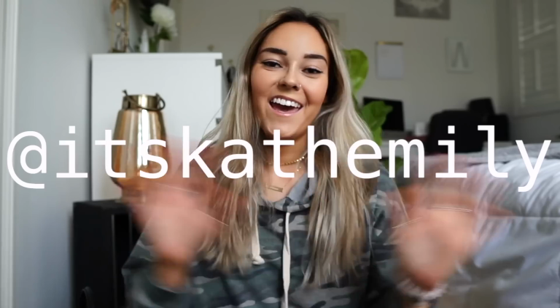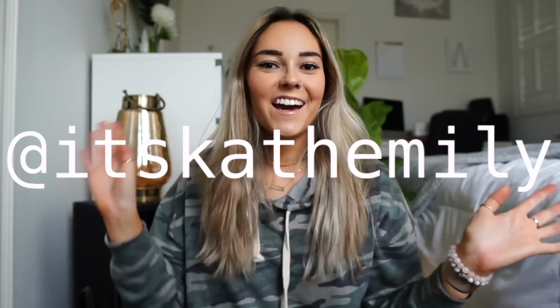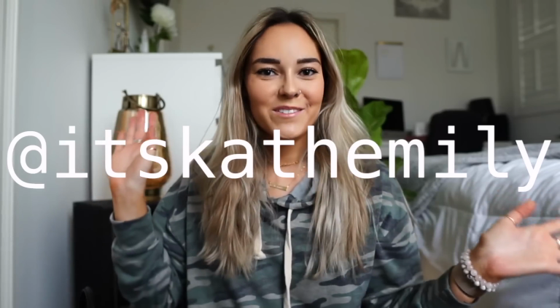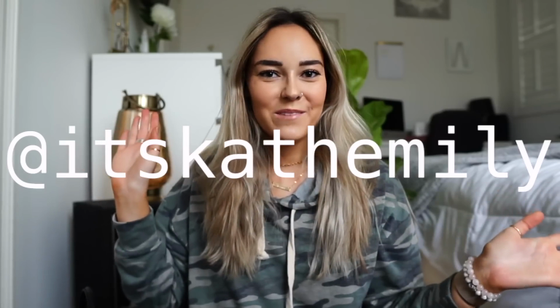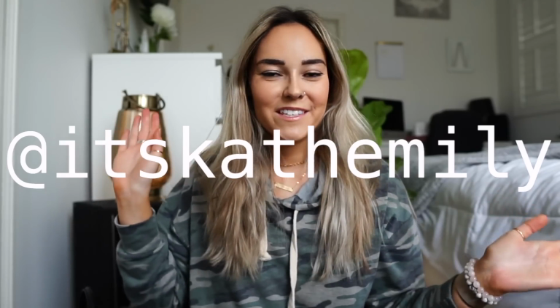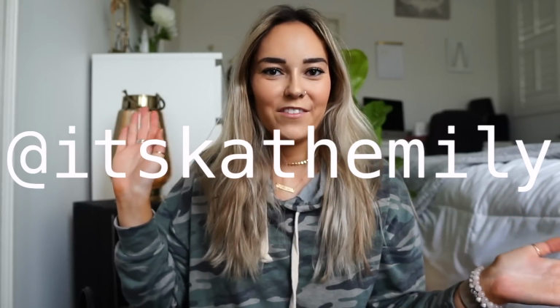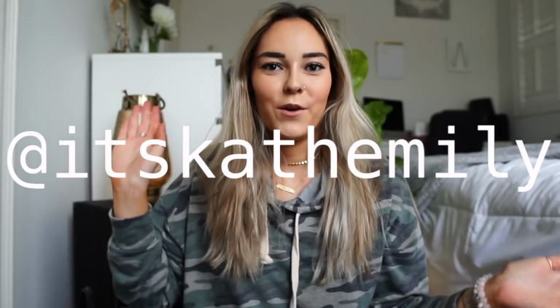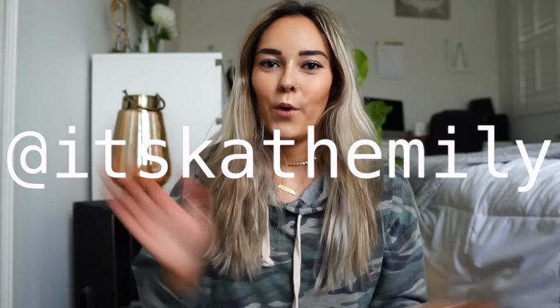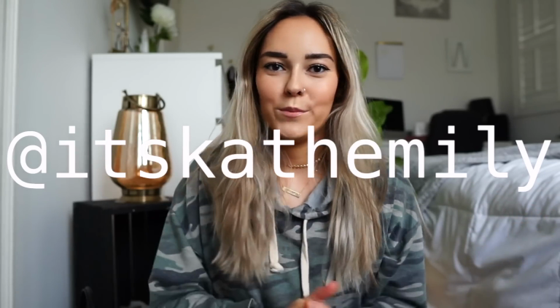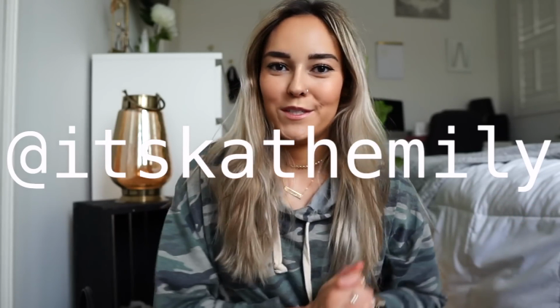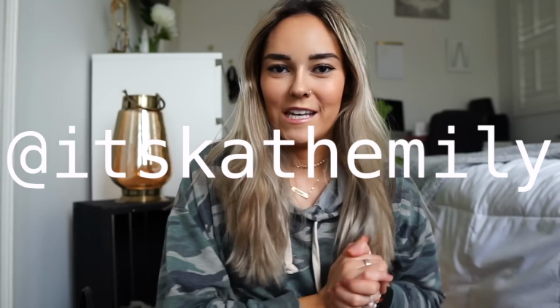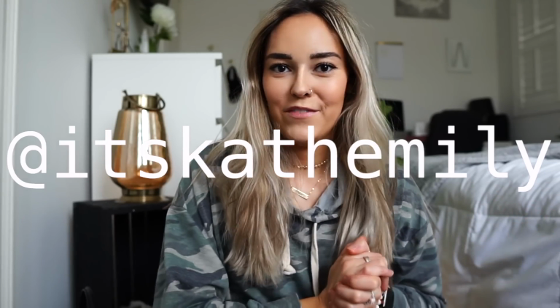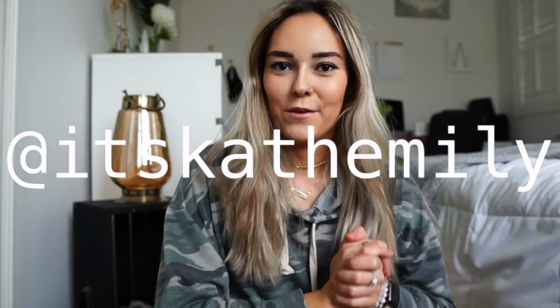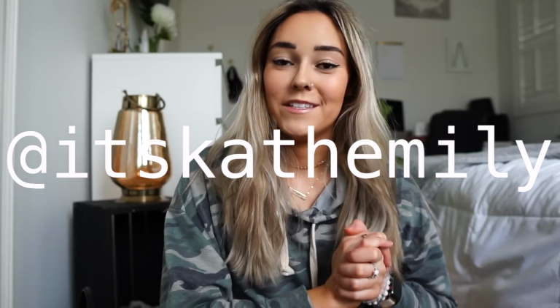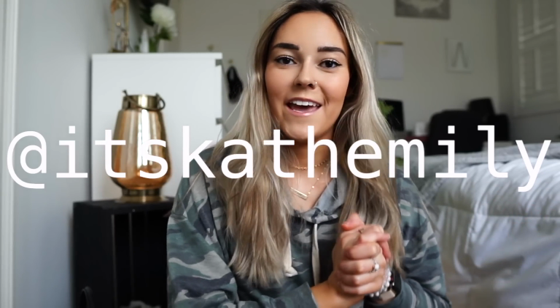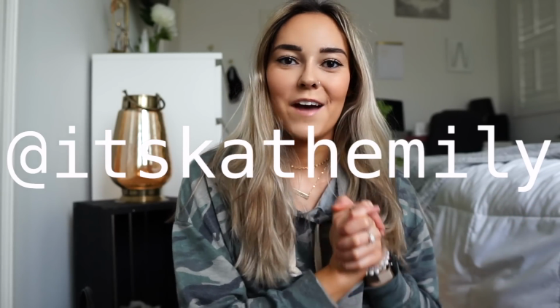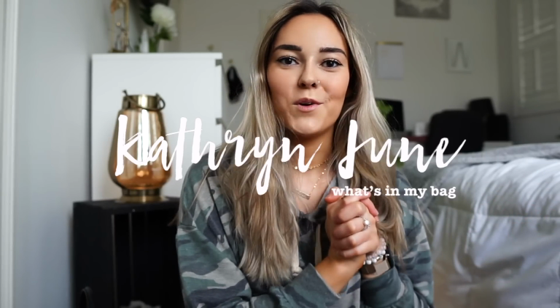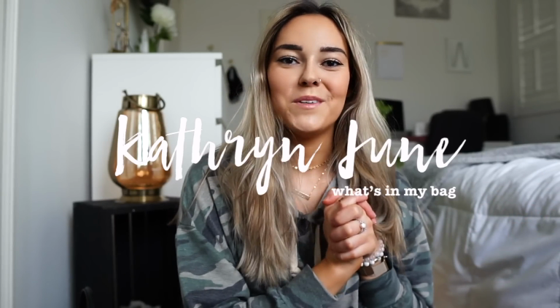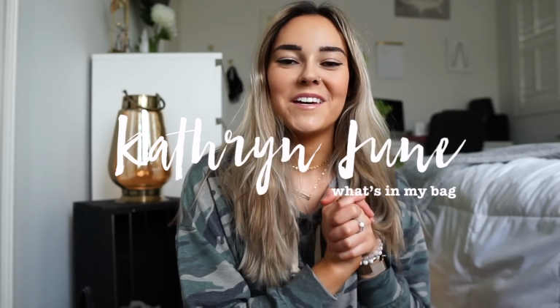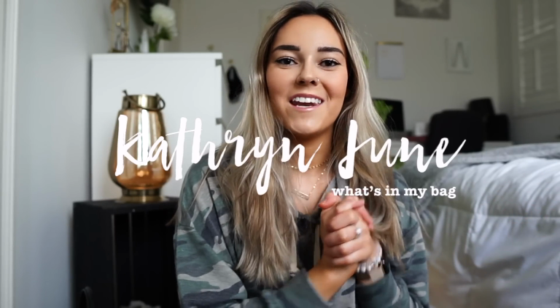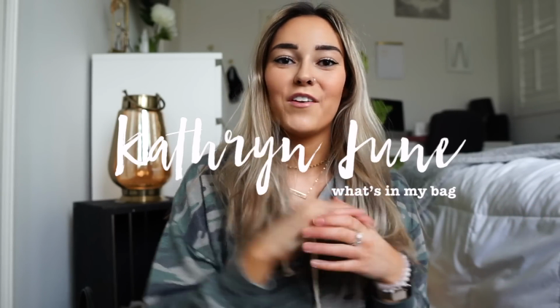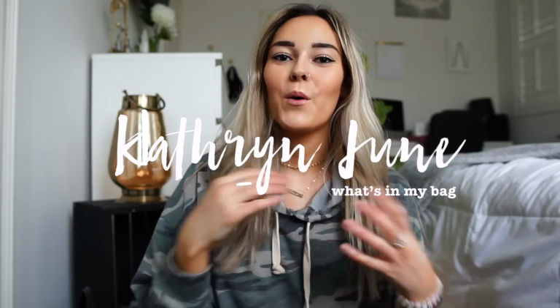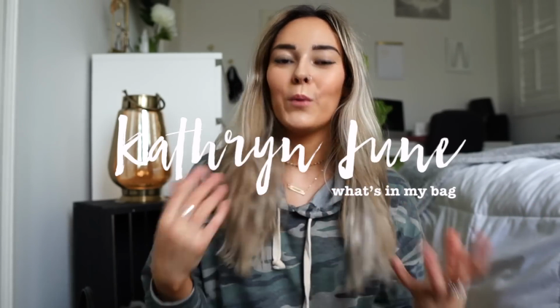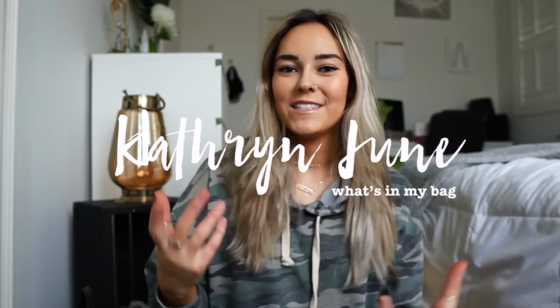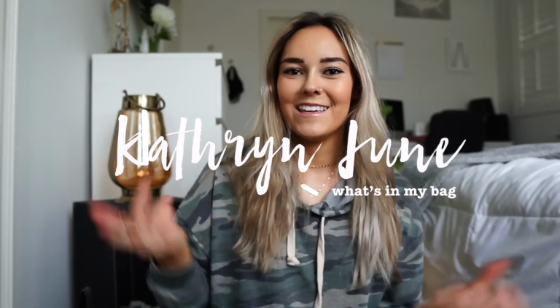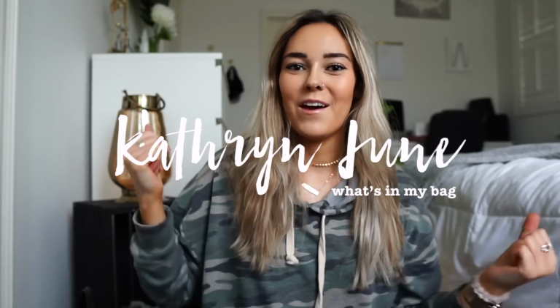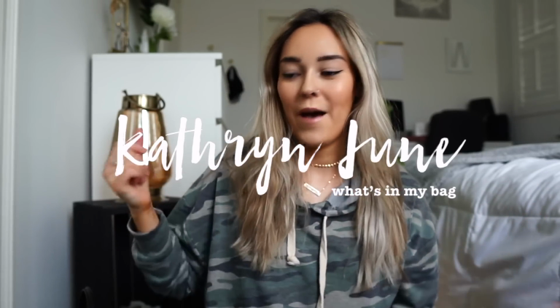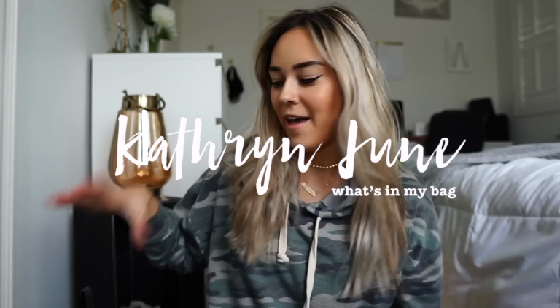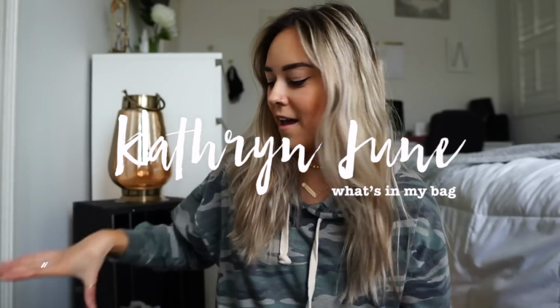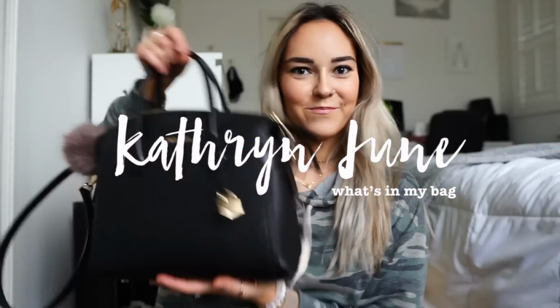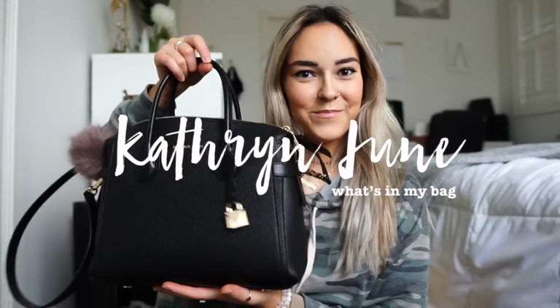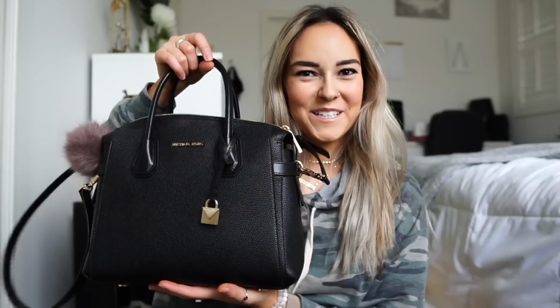Hey guys, what's up? It's Catherine. Welcome to today's video — today I'm going to be doing another what's in my purse.